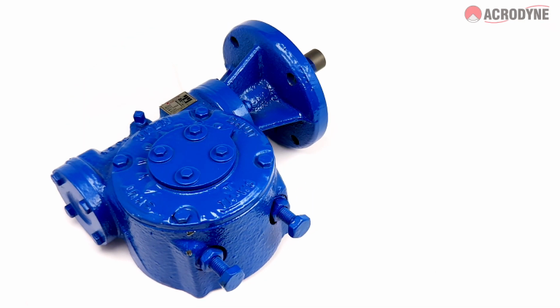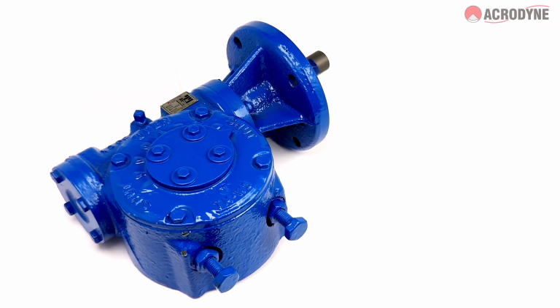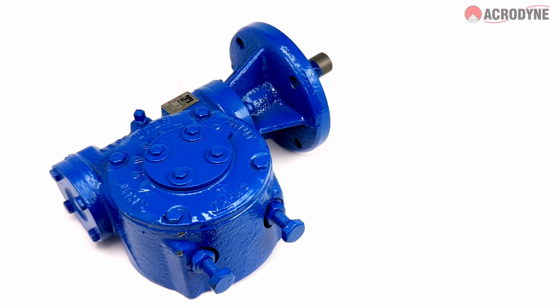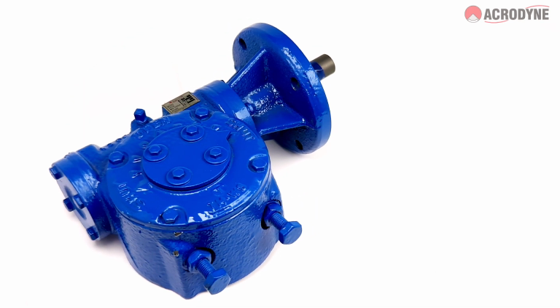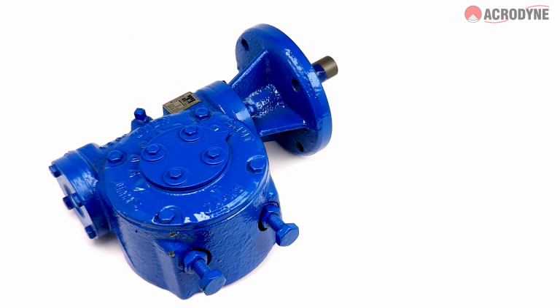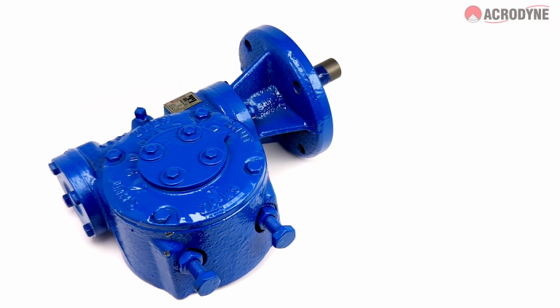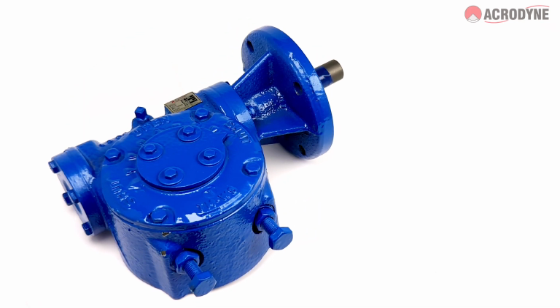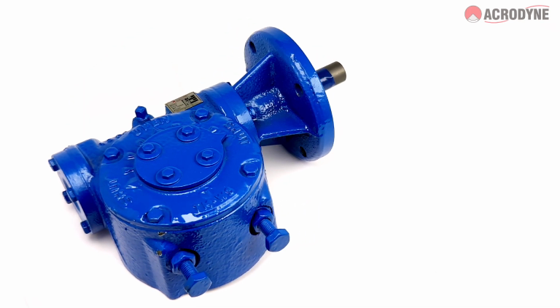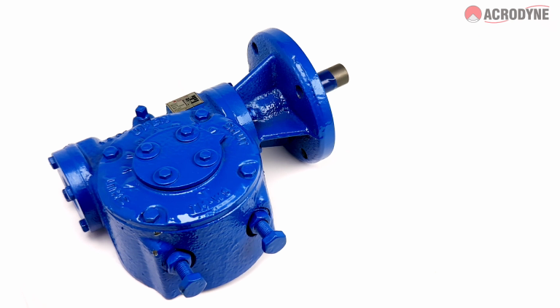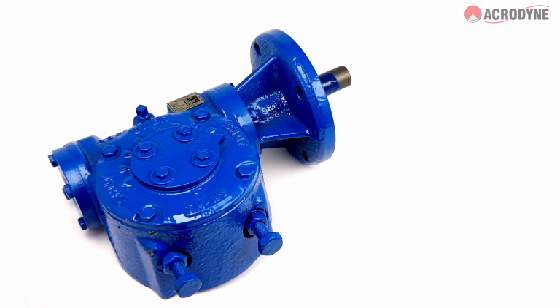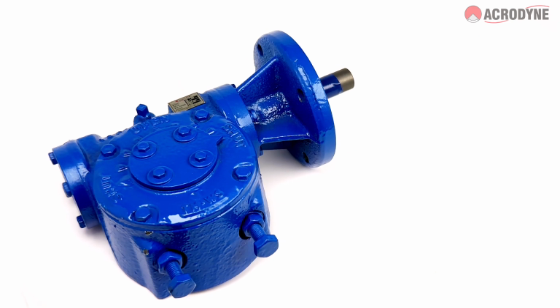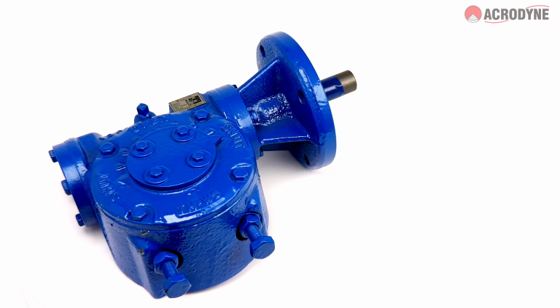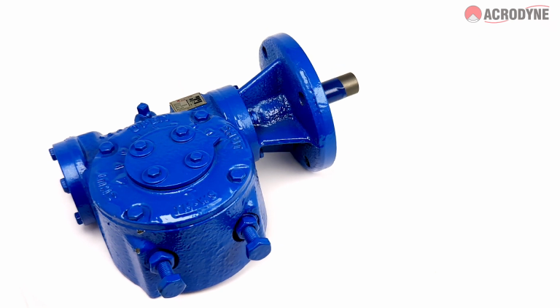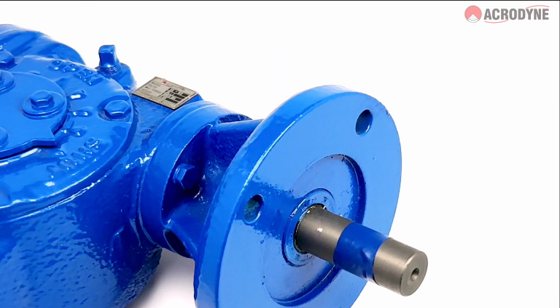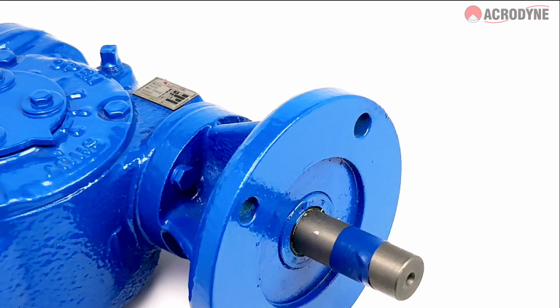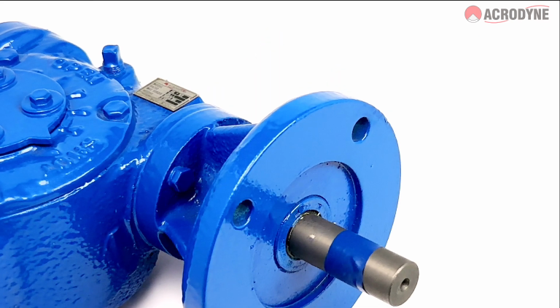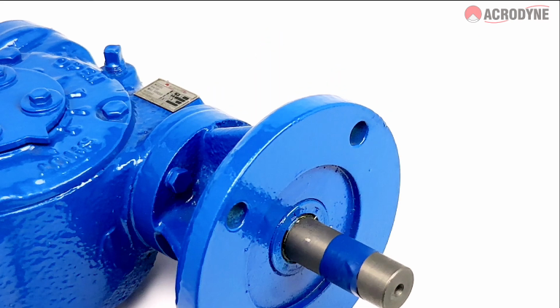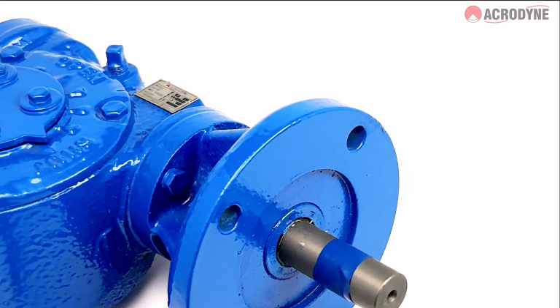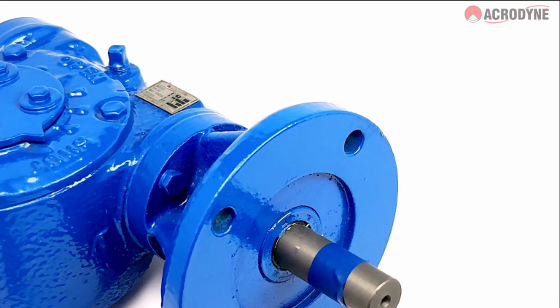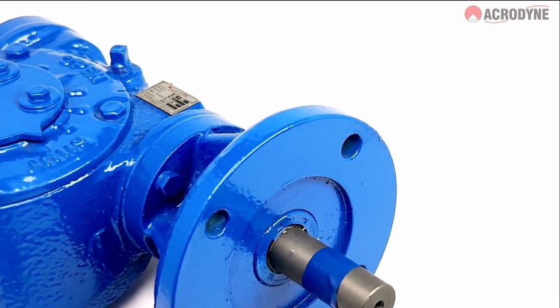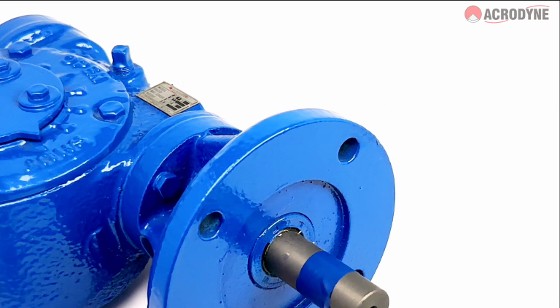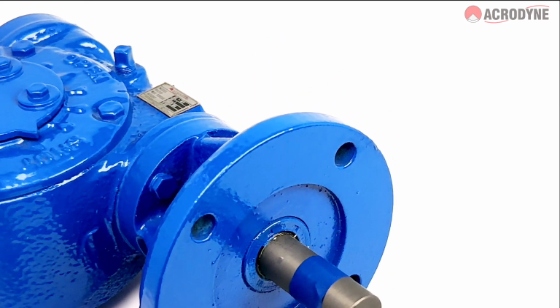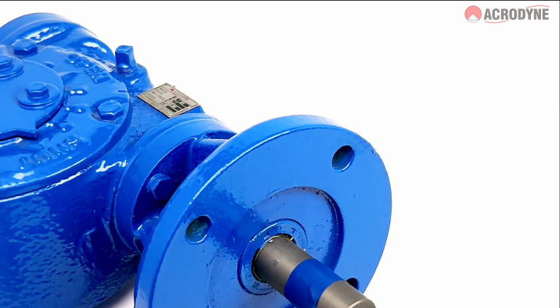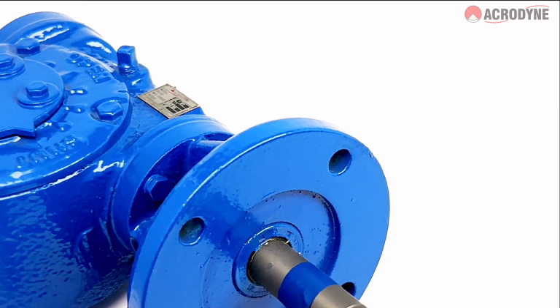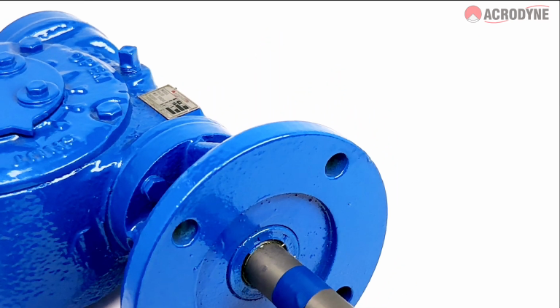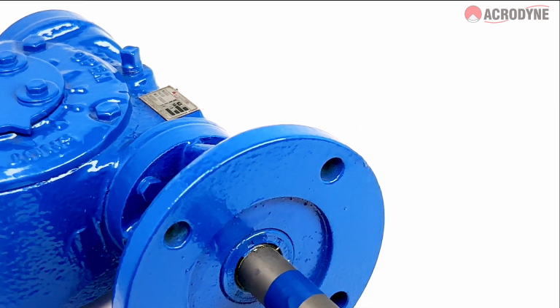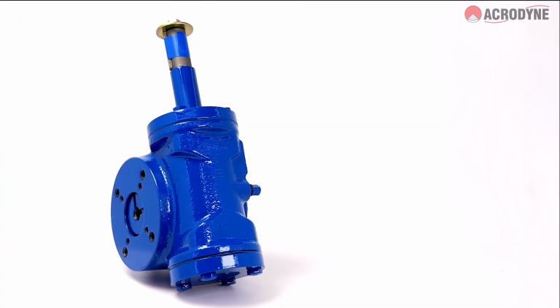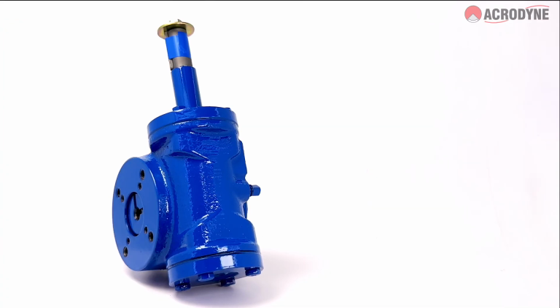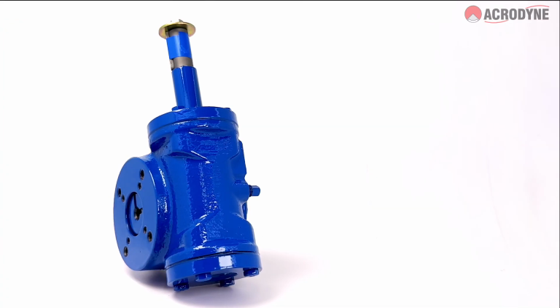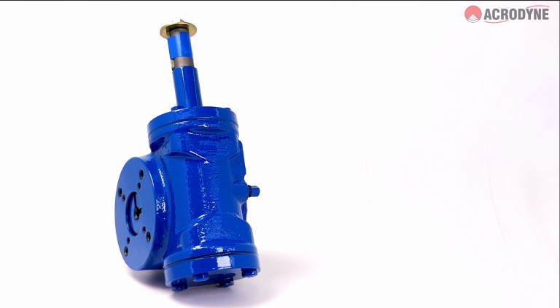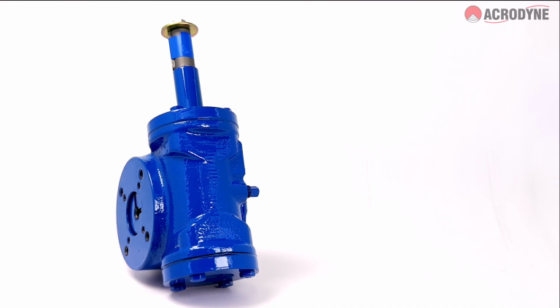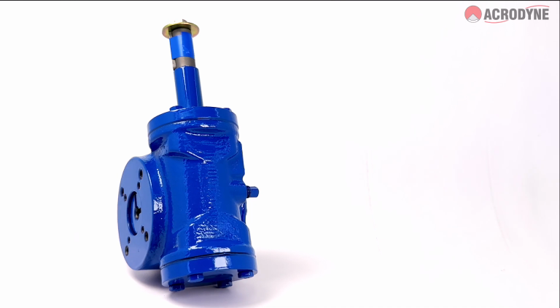Alternatively, the motorized version allows the gearbox to be mounted directly to an electric actuator.